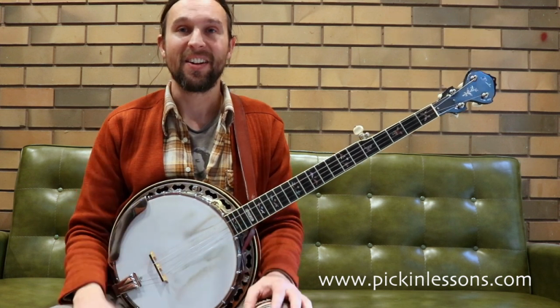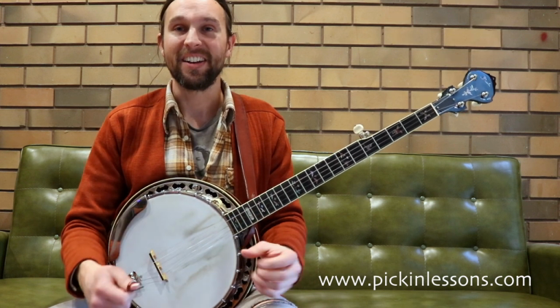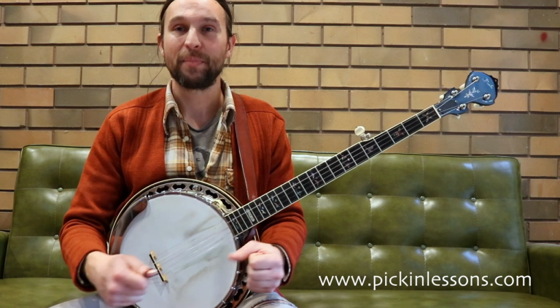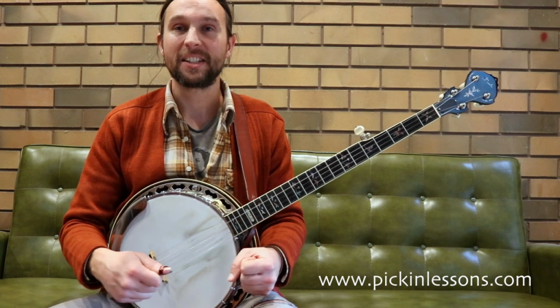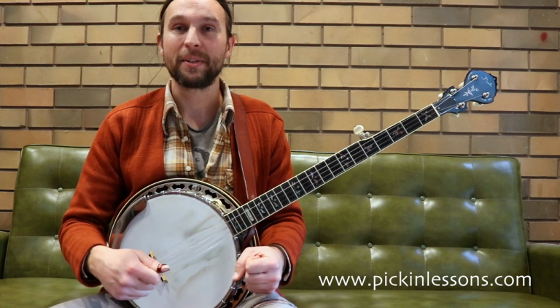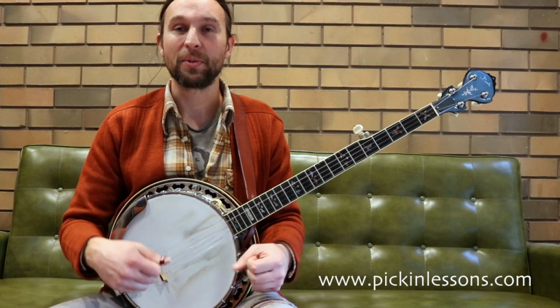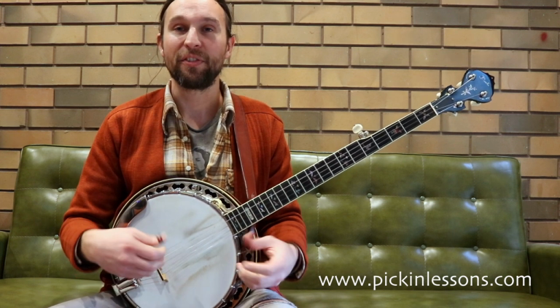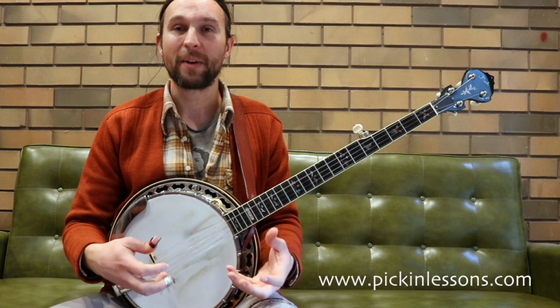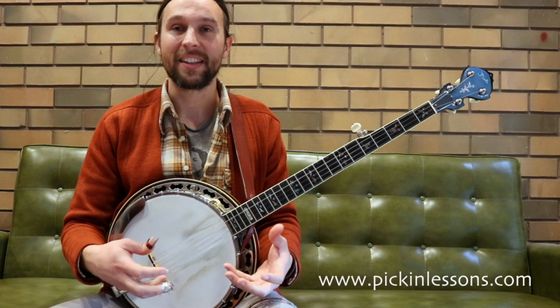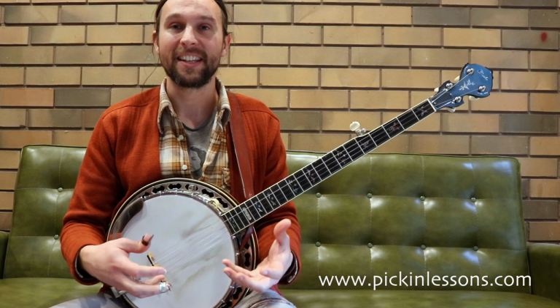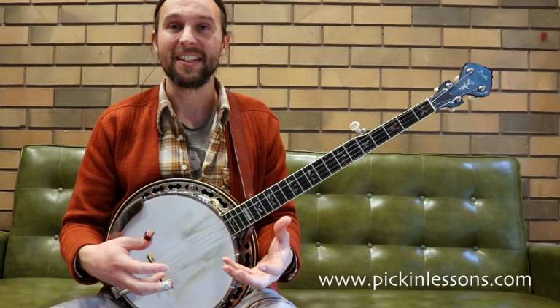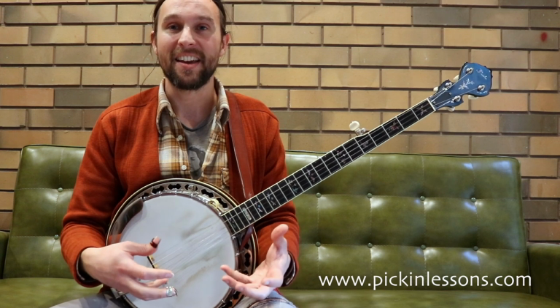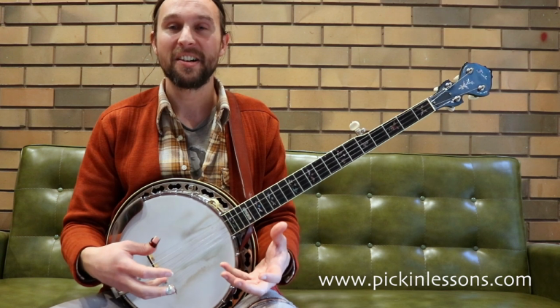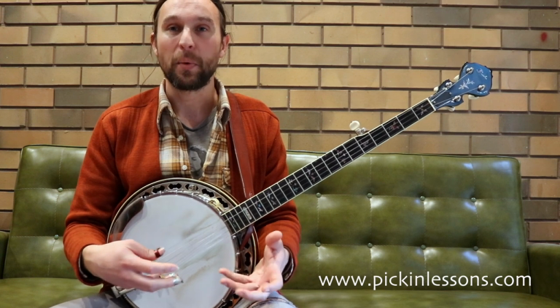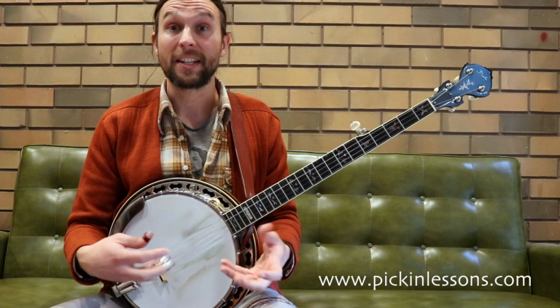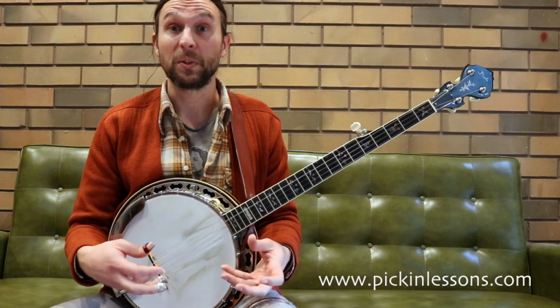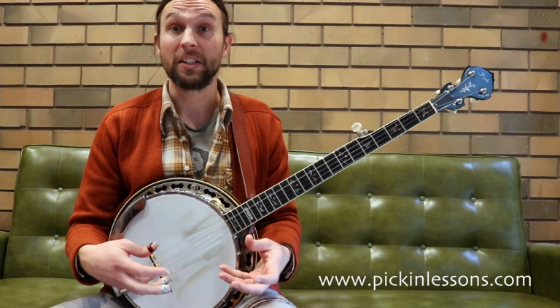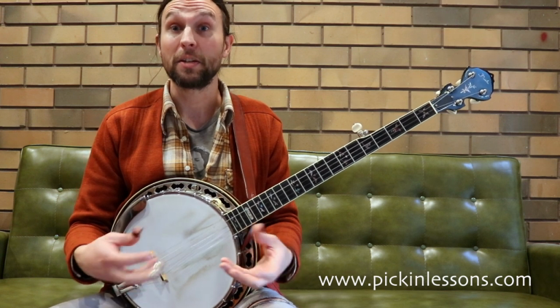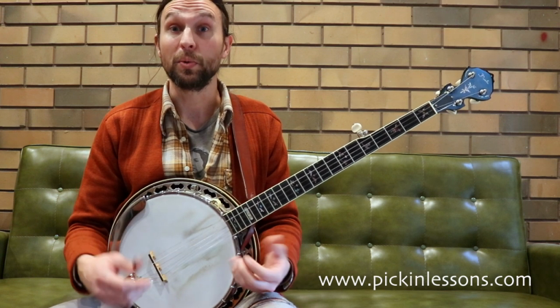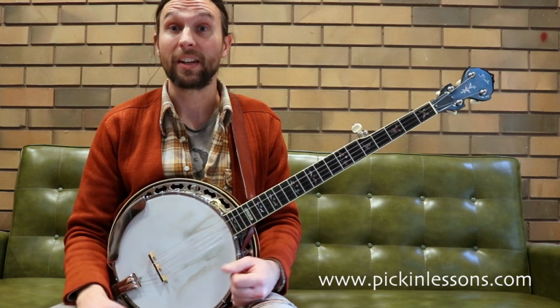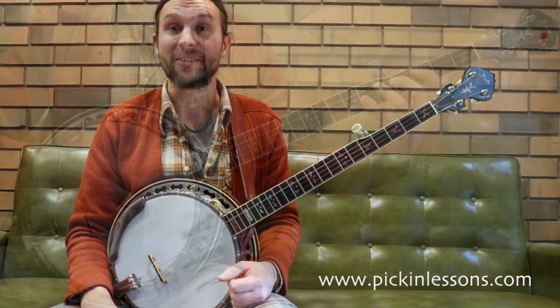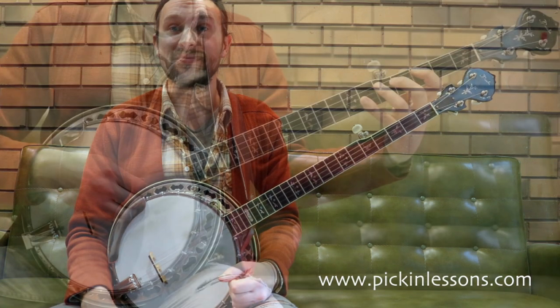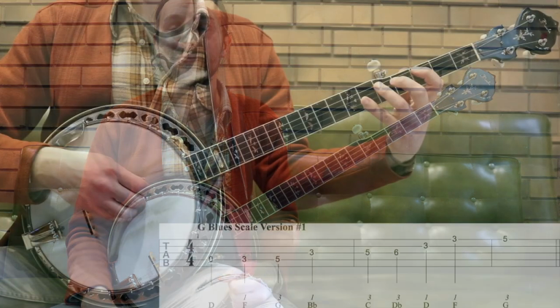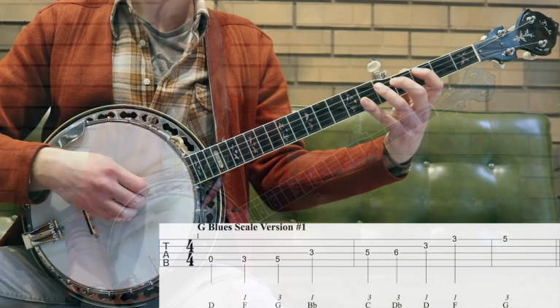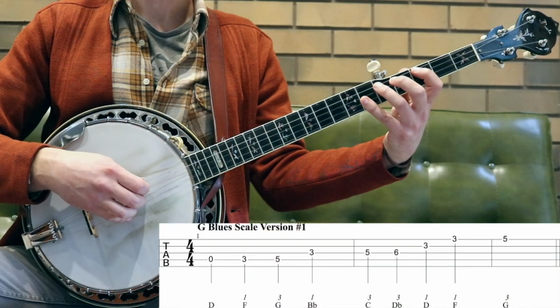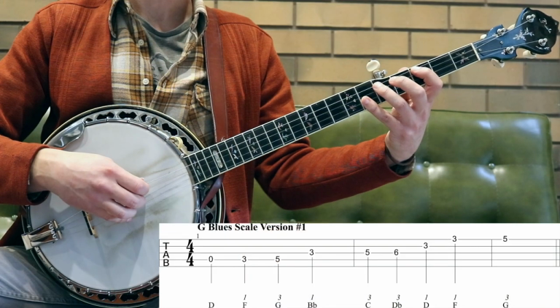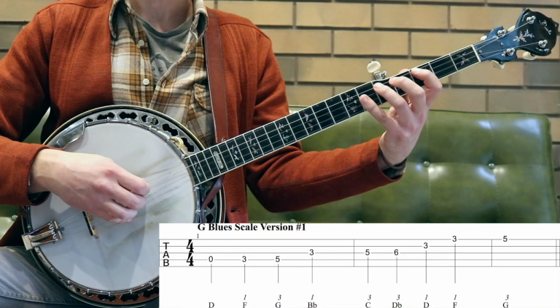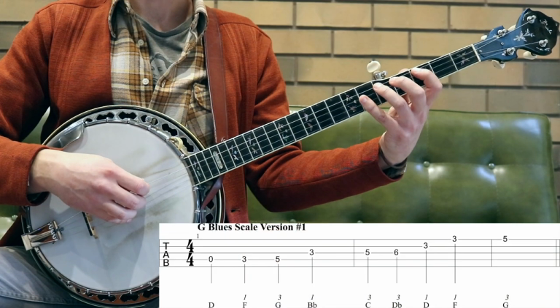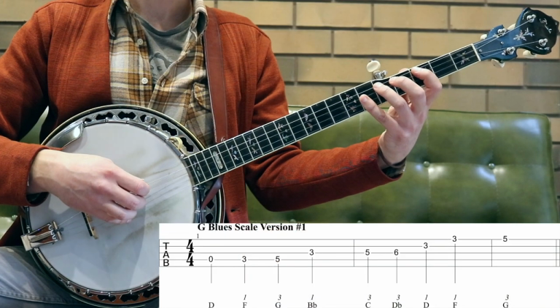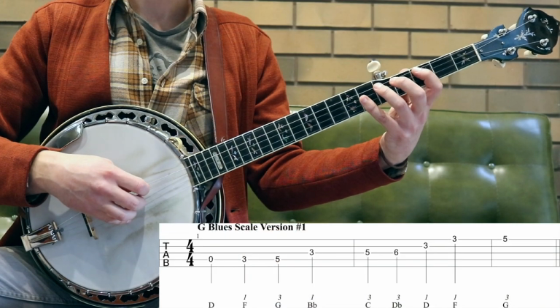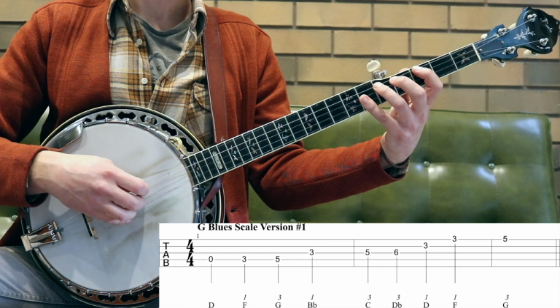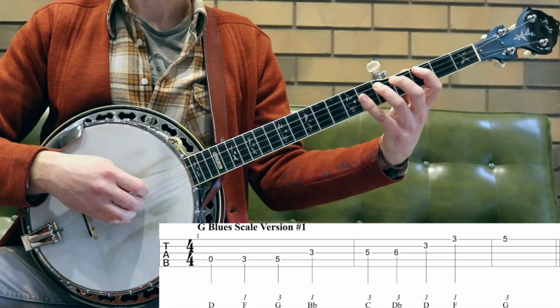Alright, let's jump into the first part of this lesson now. We're going to take a look at the G blues scale — the first variation of the G blues scale.